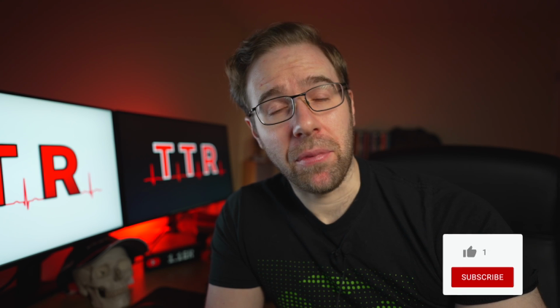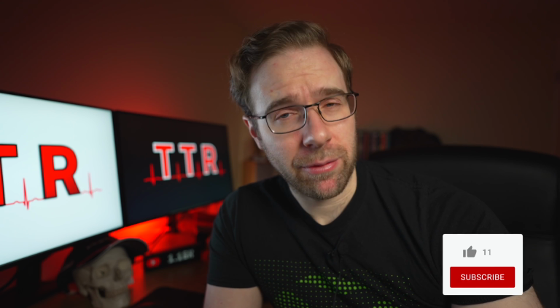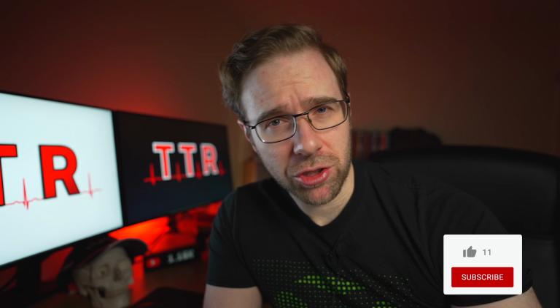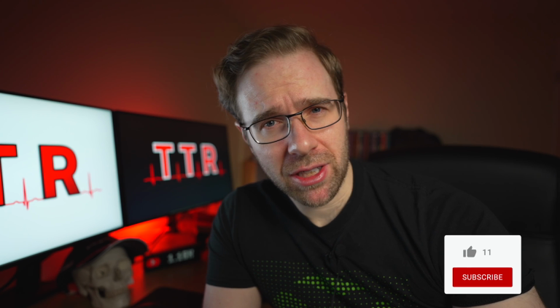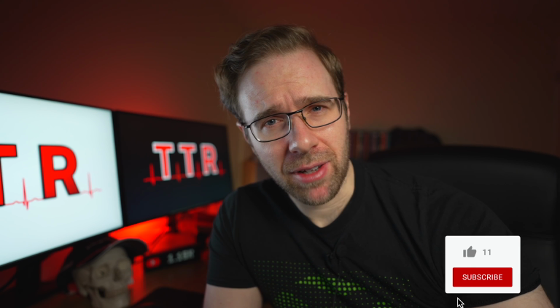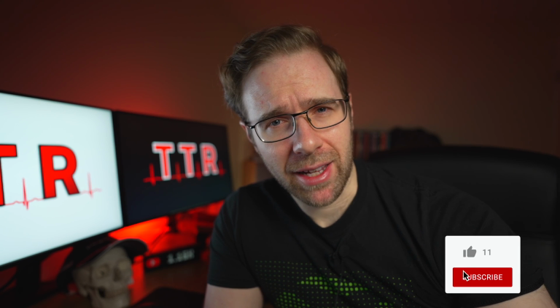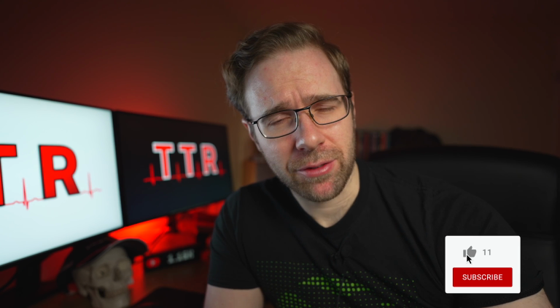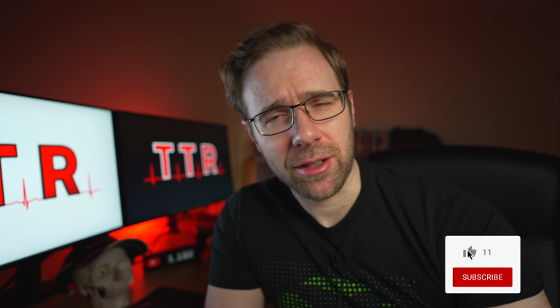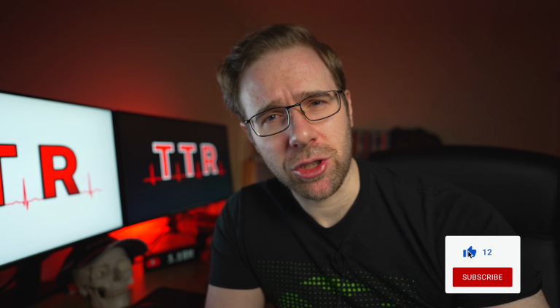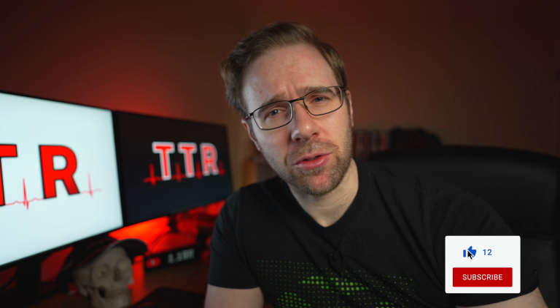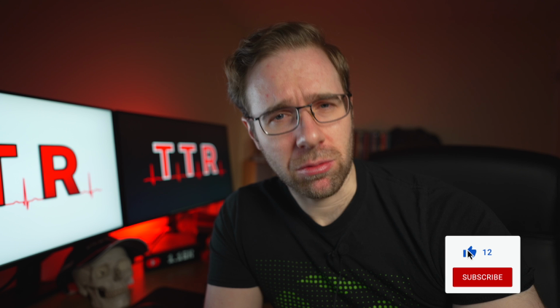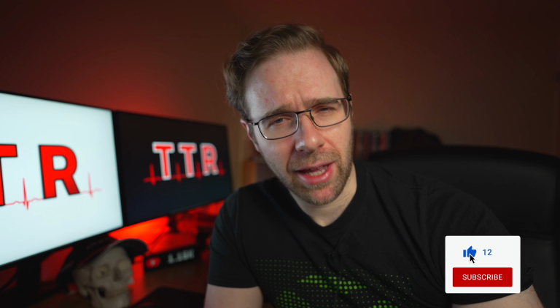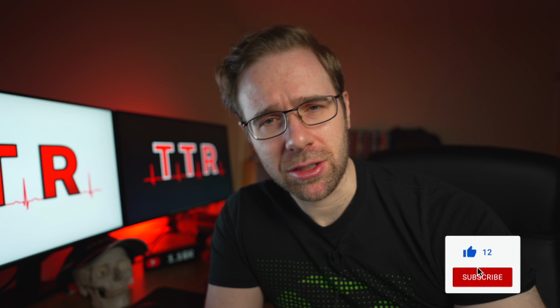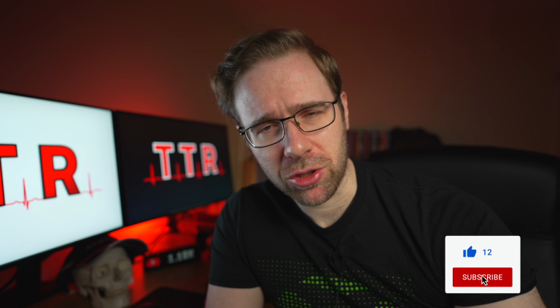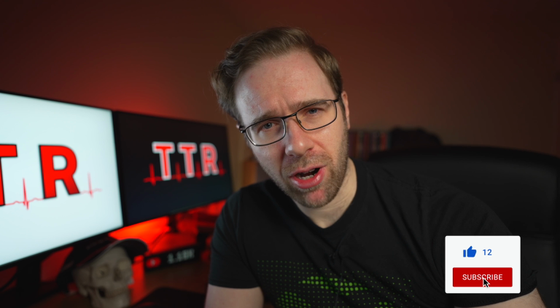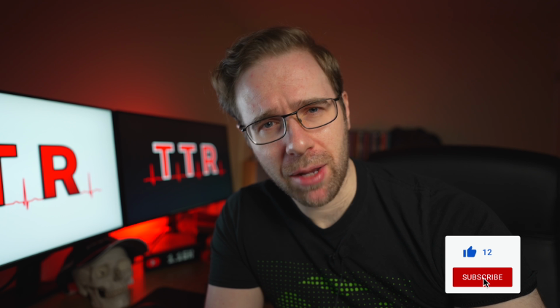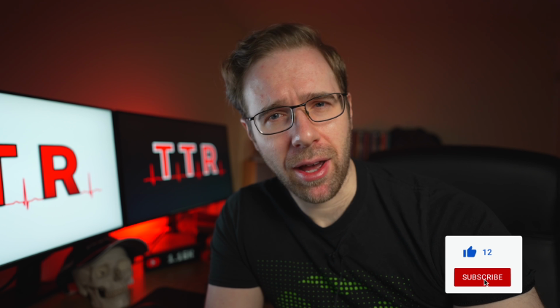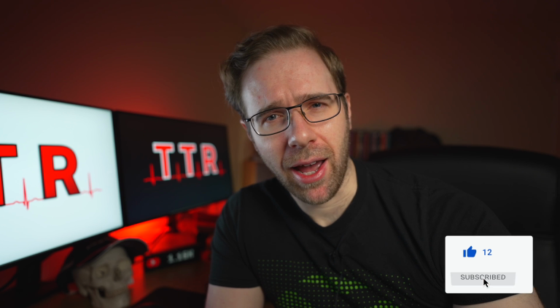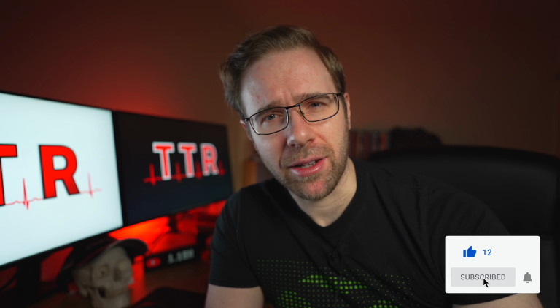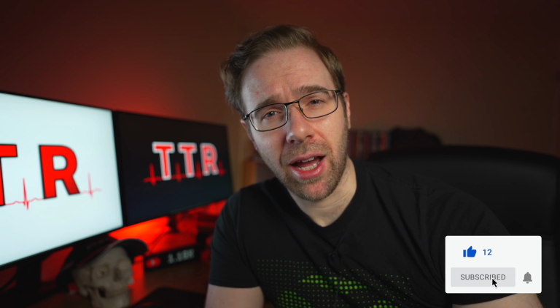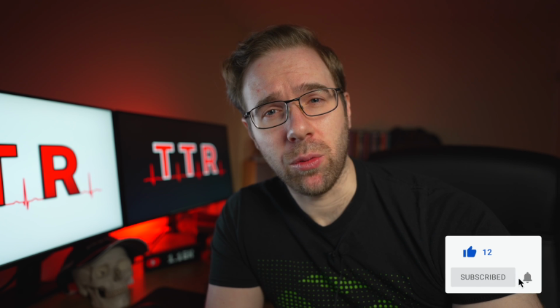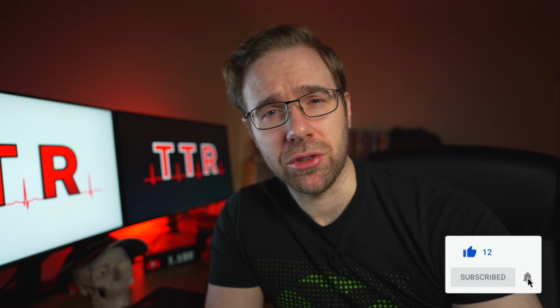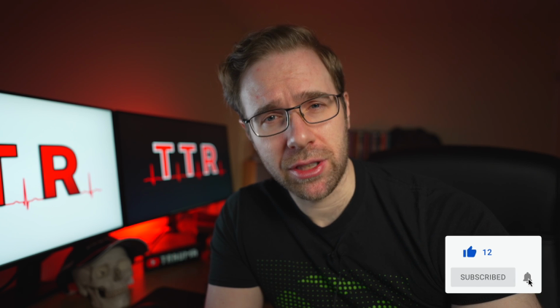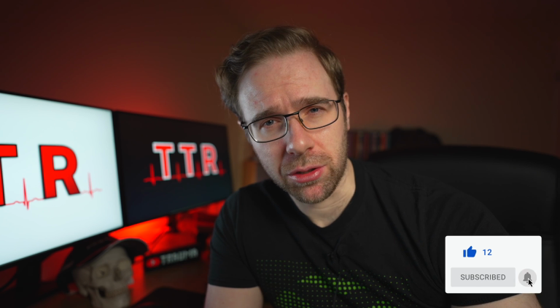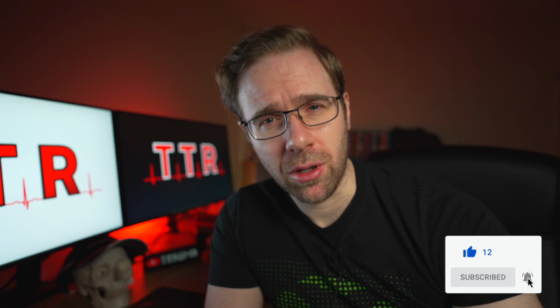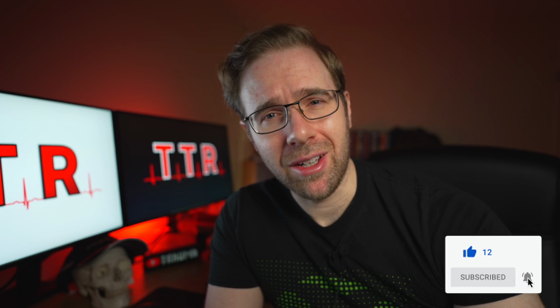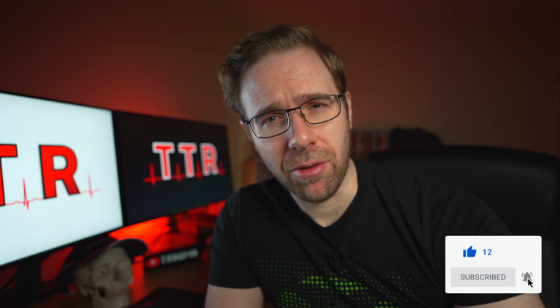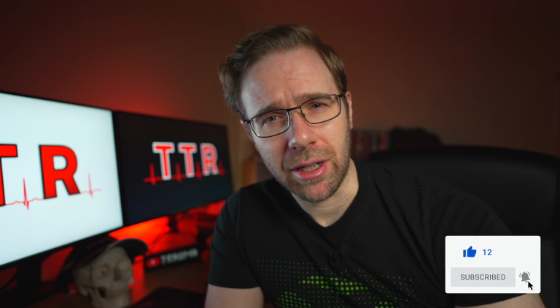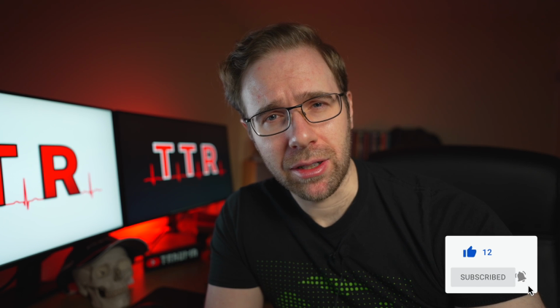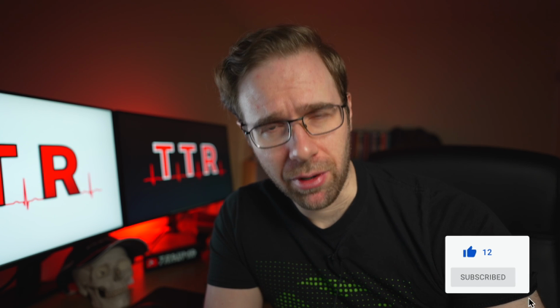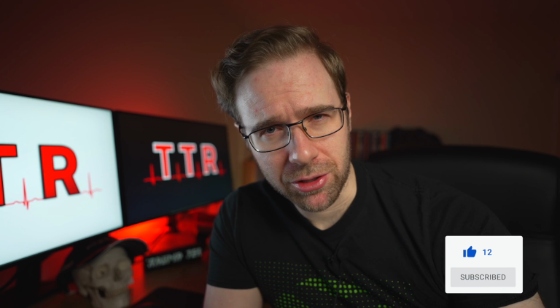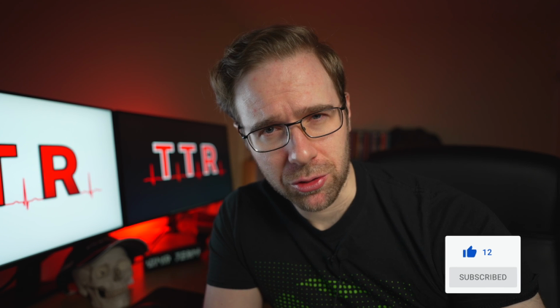Thank you for watching. Again, if you found this useful, like and subscribe. I will see you very, very soon.